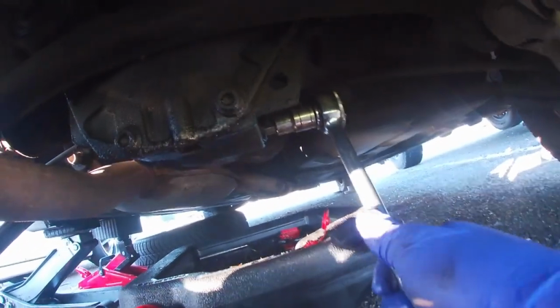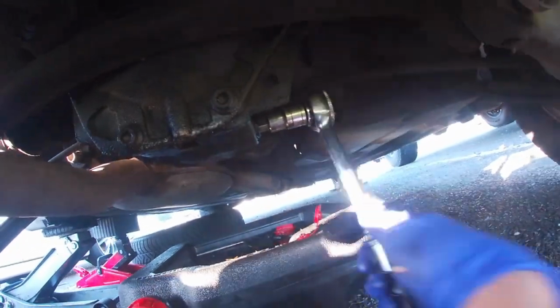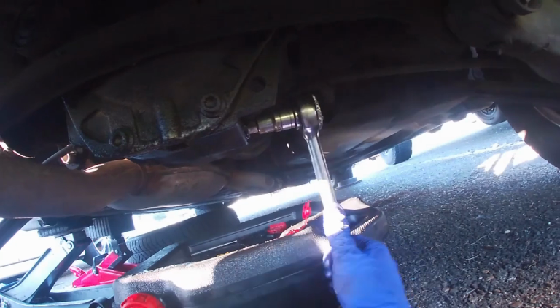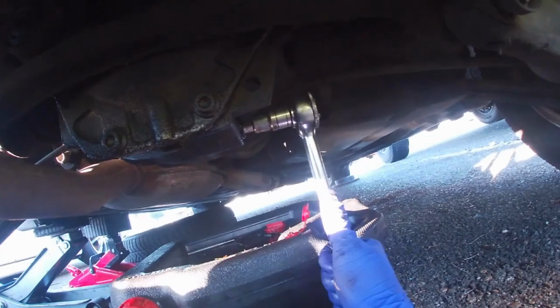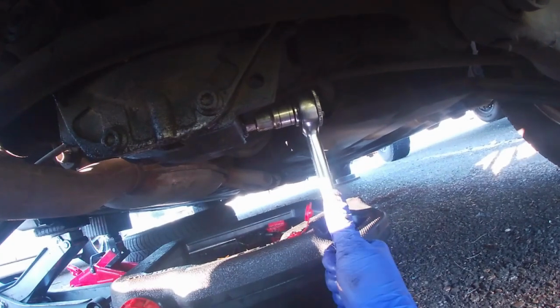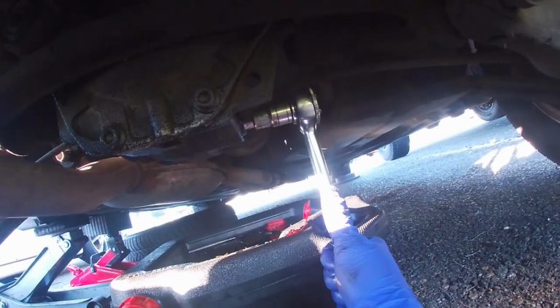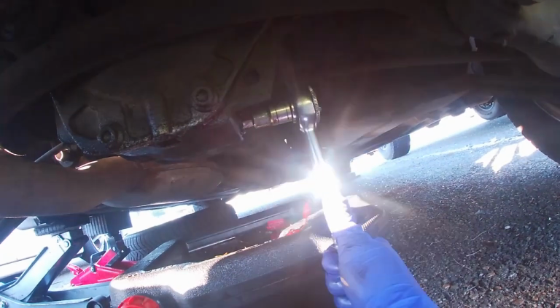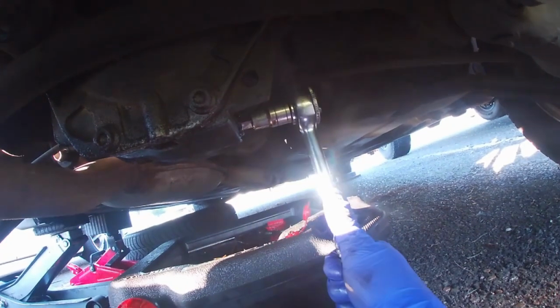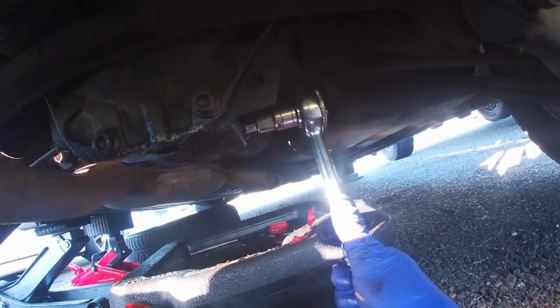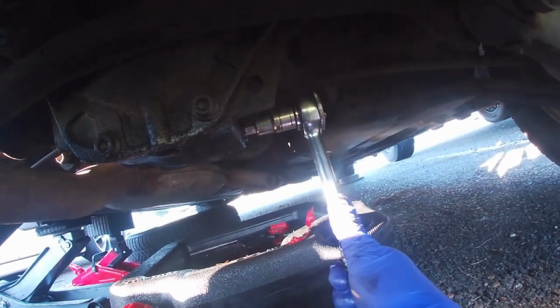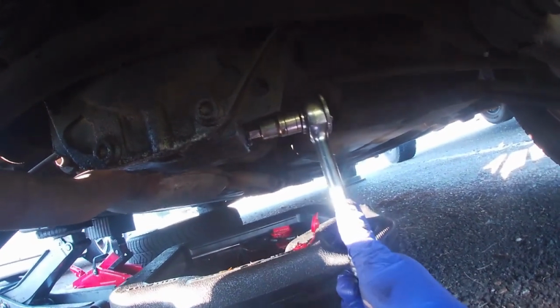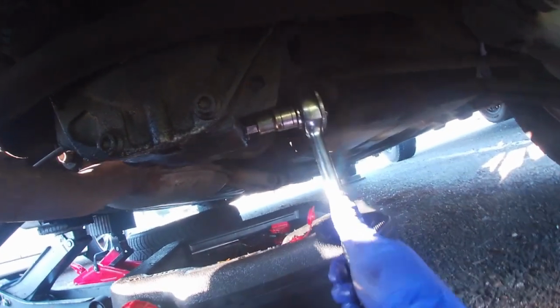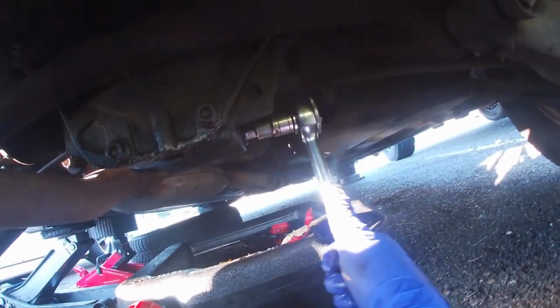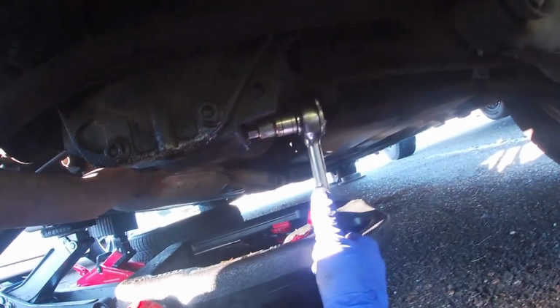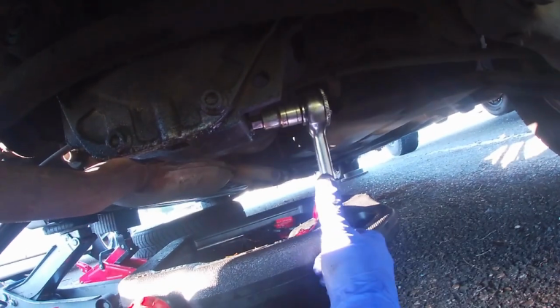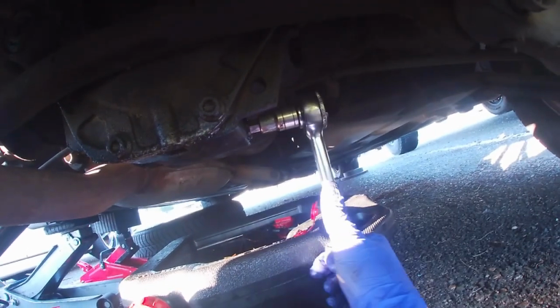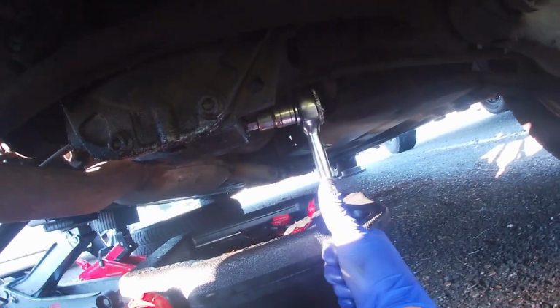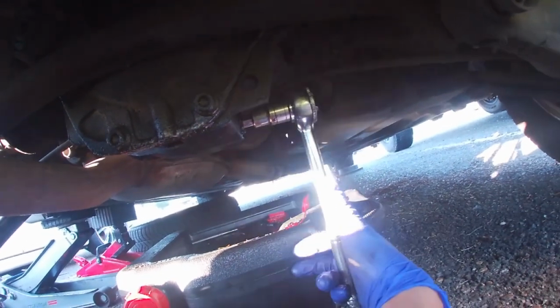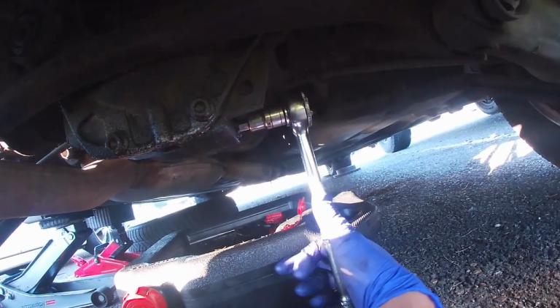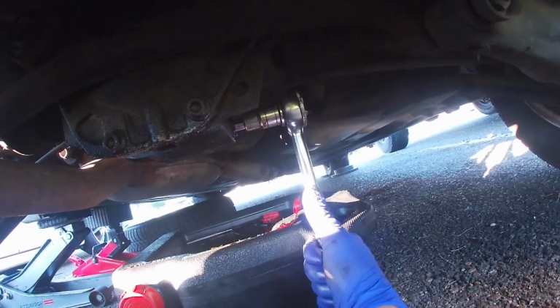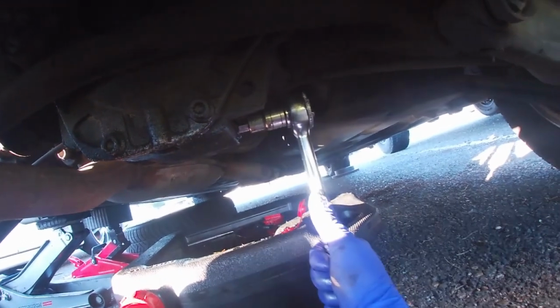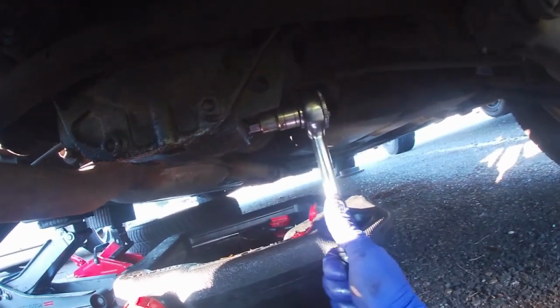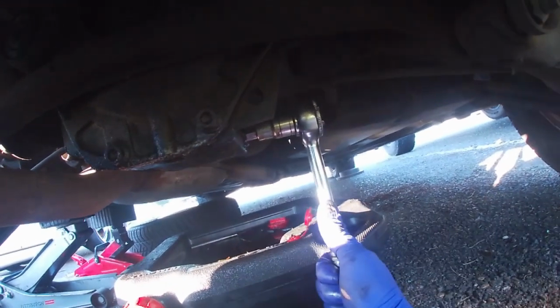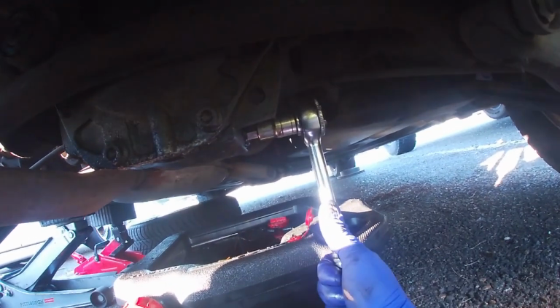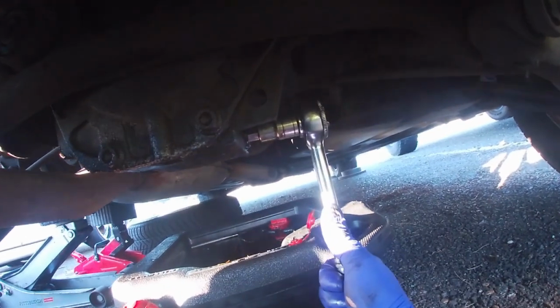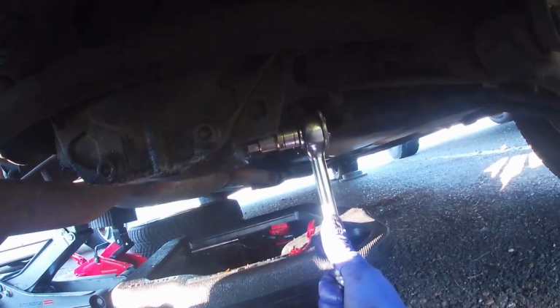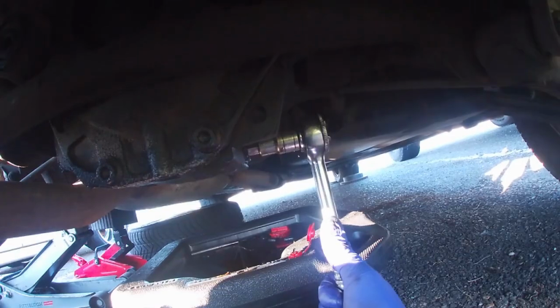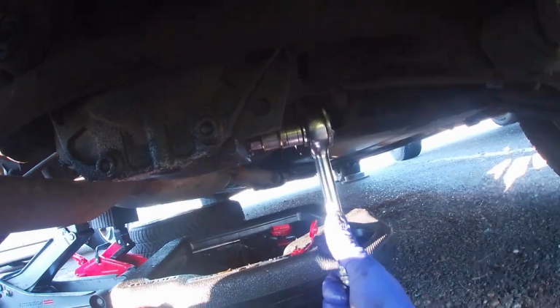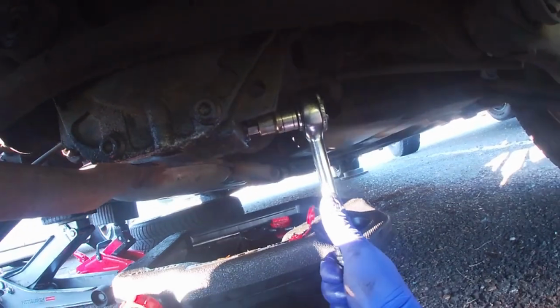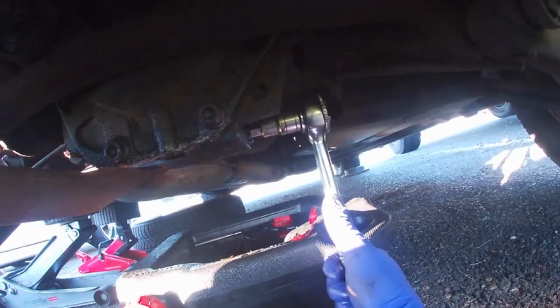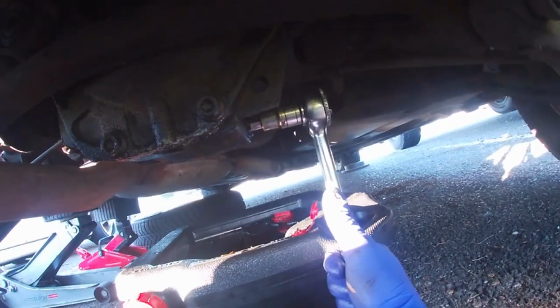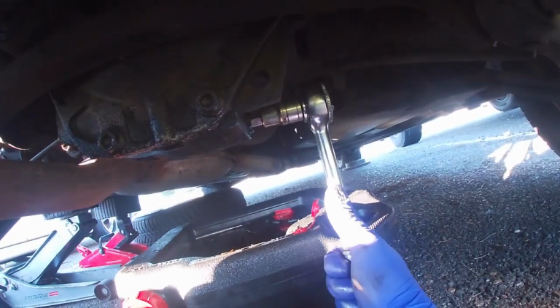Tighten it German tight — or if you're not sure, look up the torque specs.